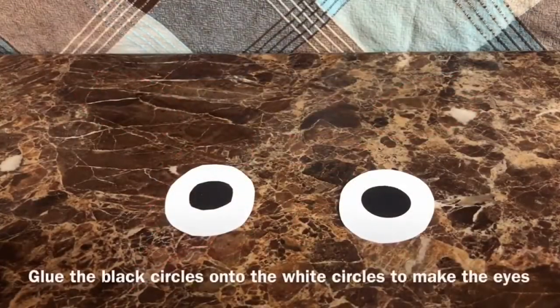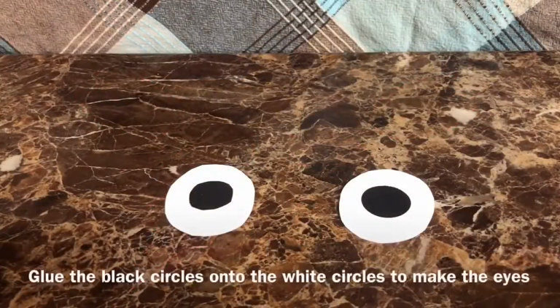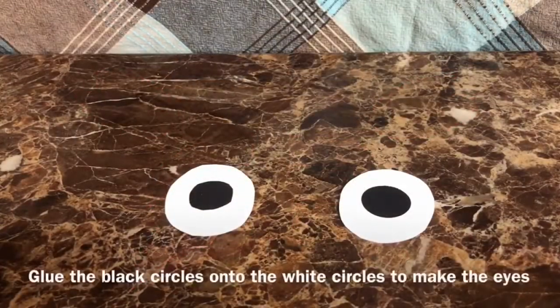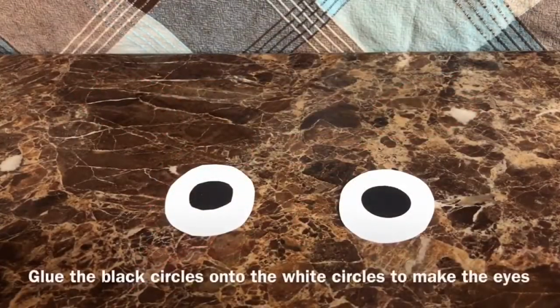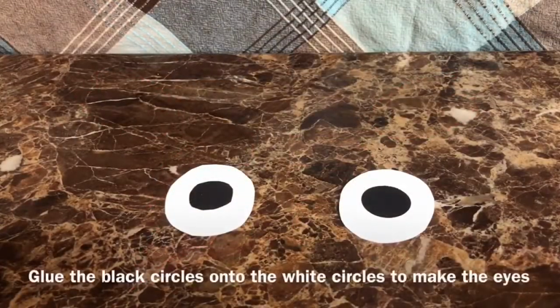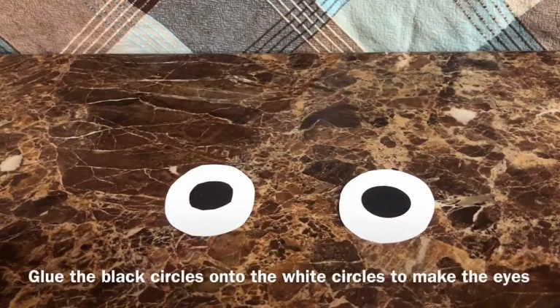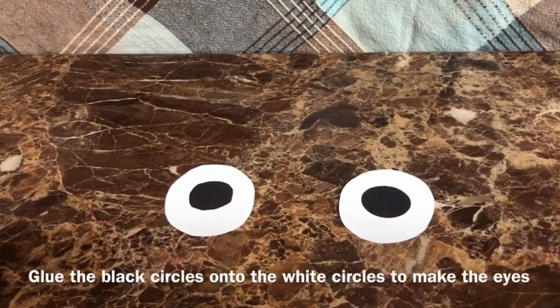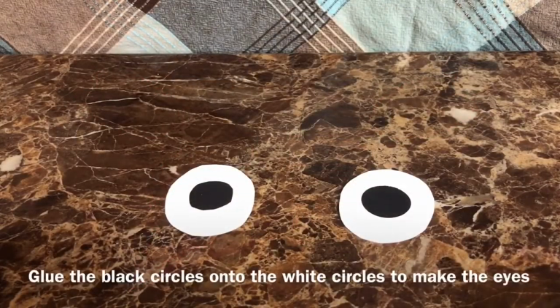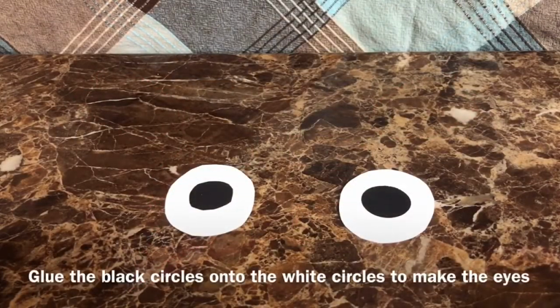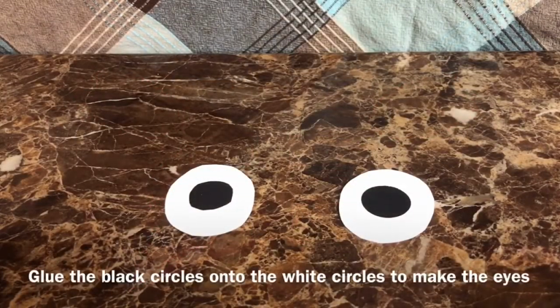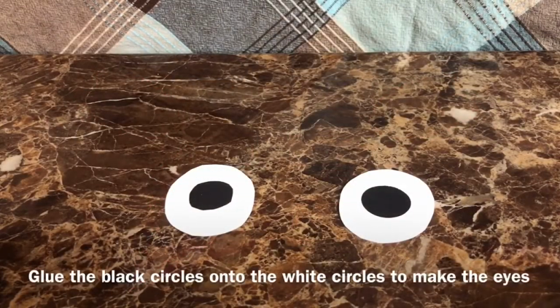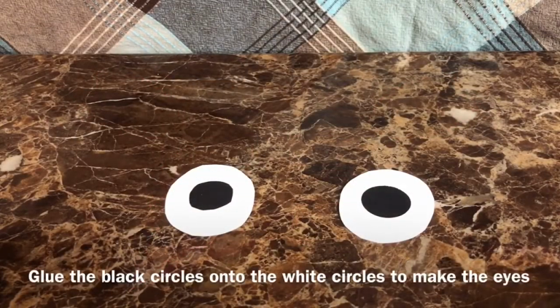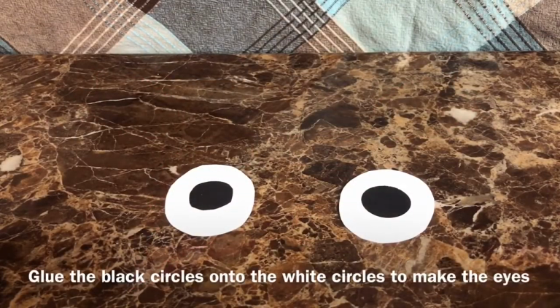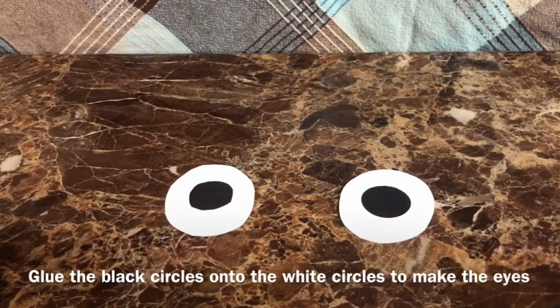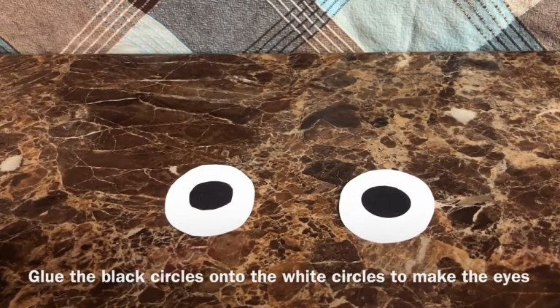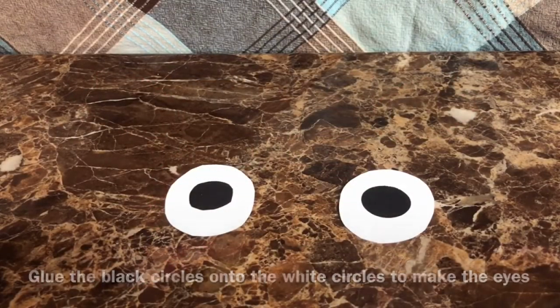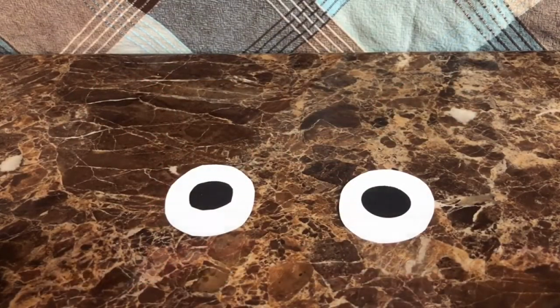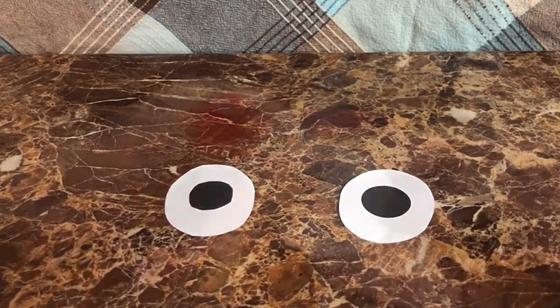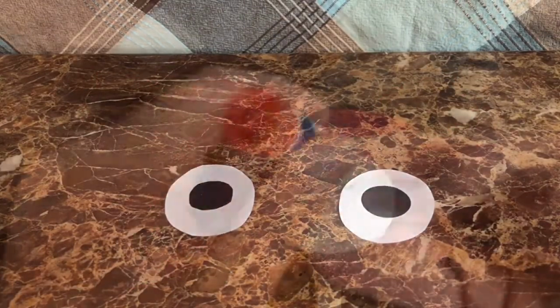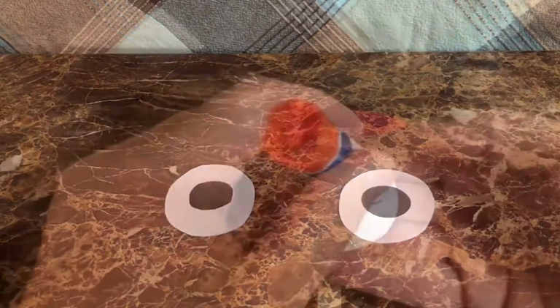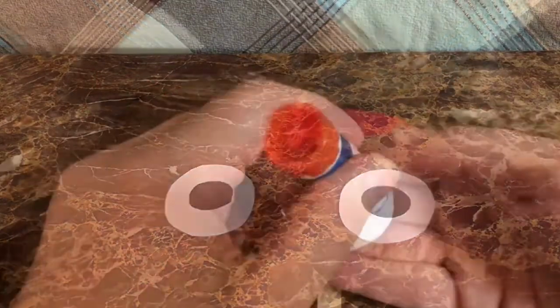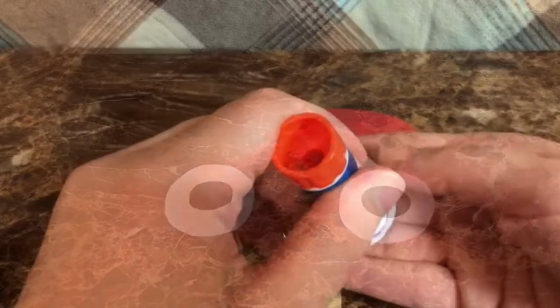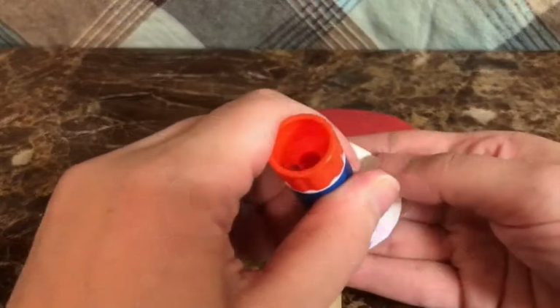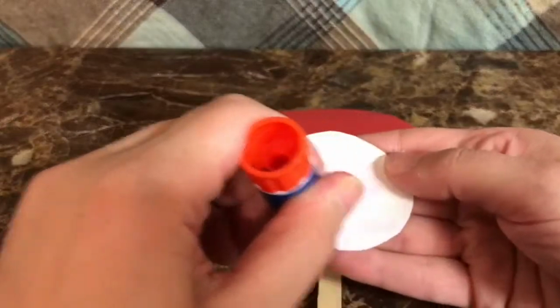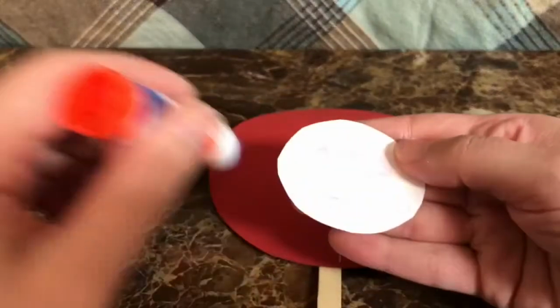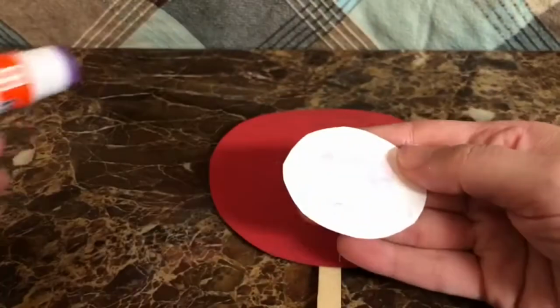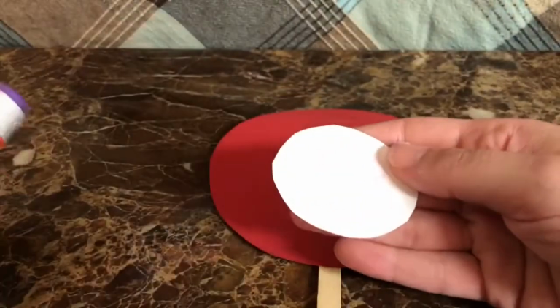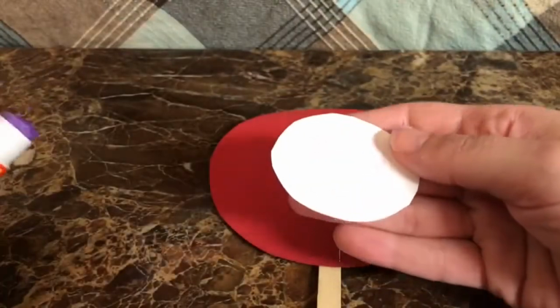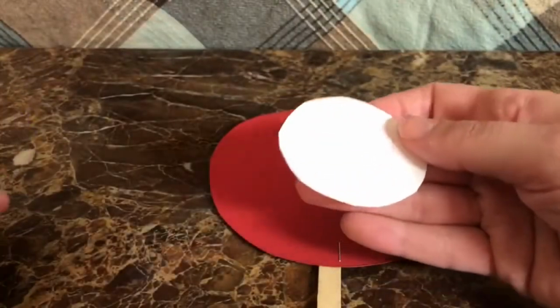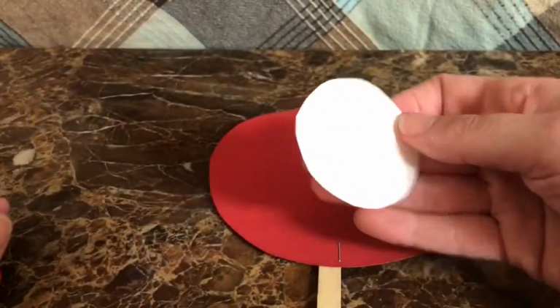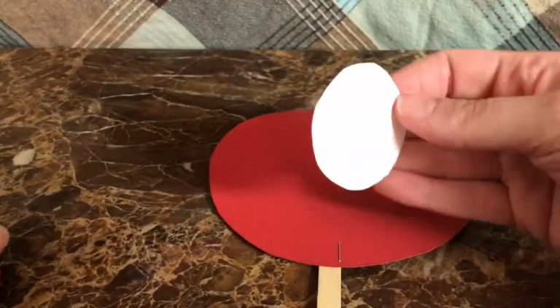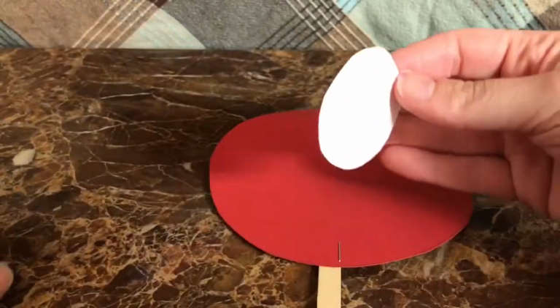Cut out two large white circles and two small black circles for the eyes, and then glue them onto the top of the body.